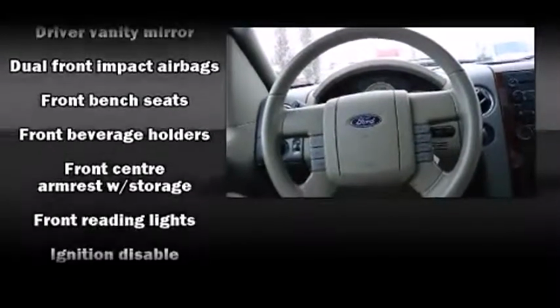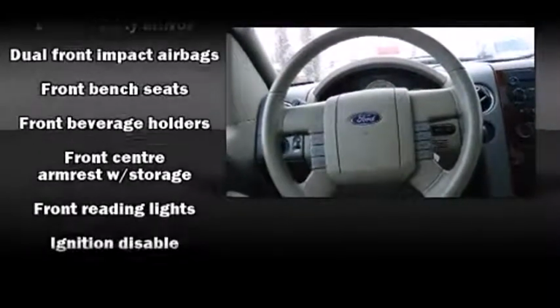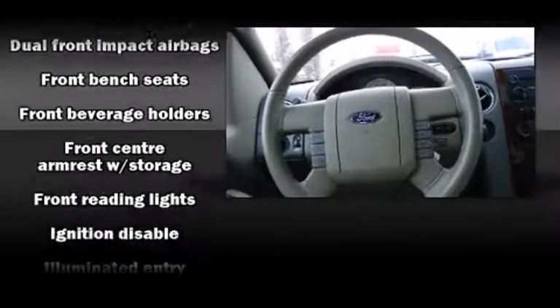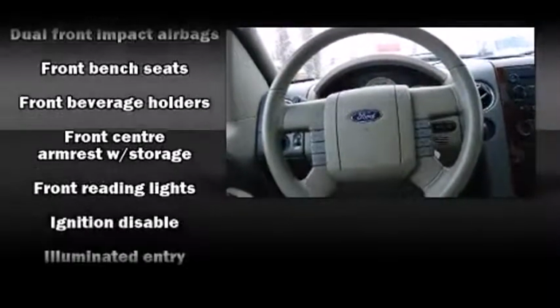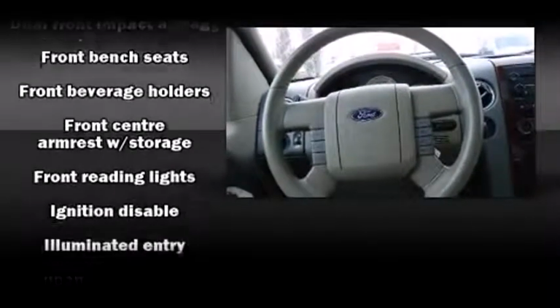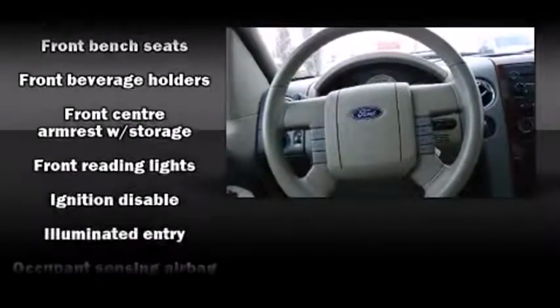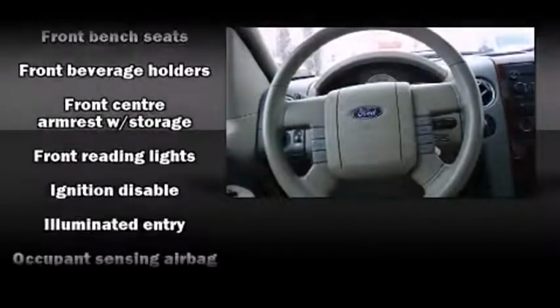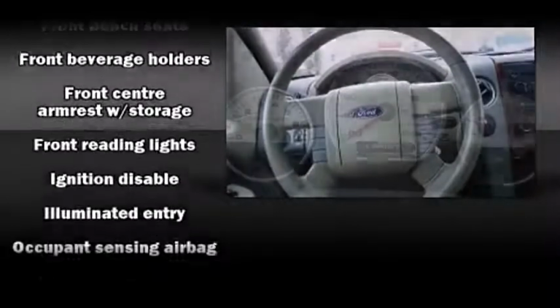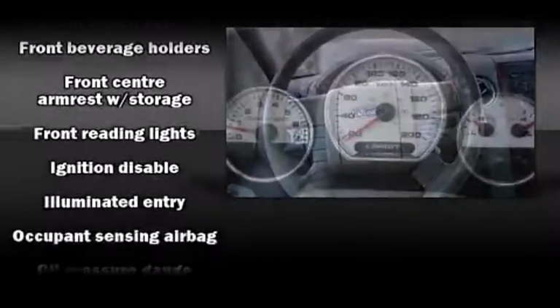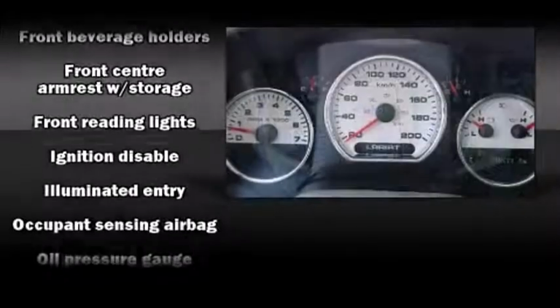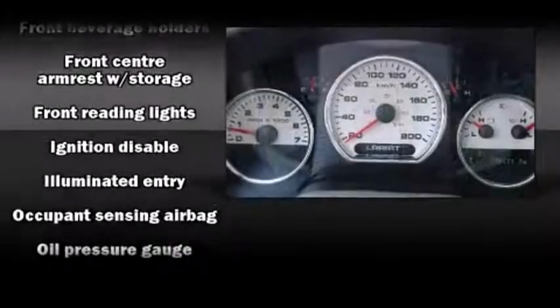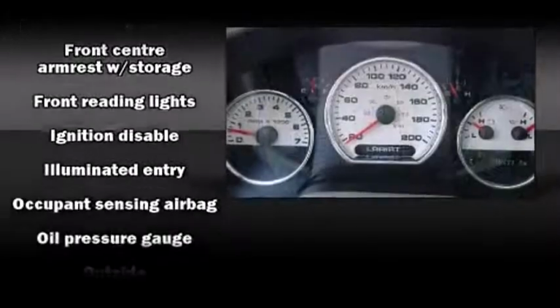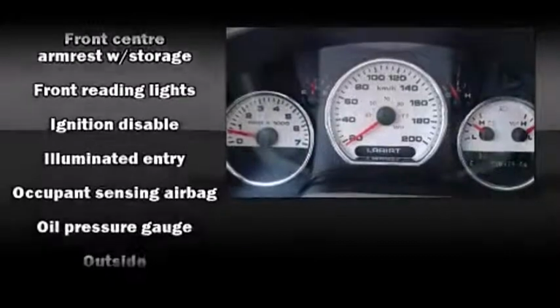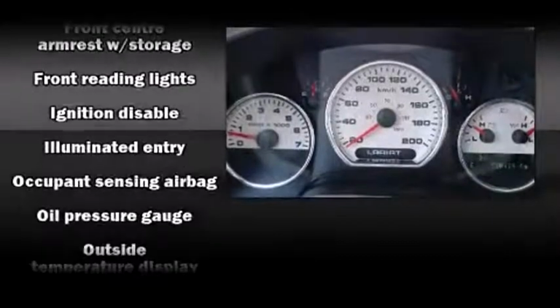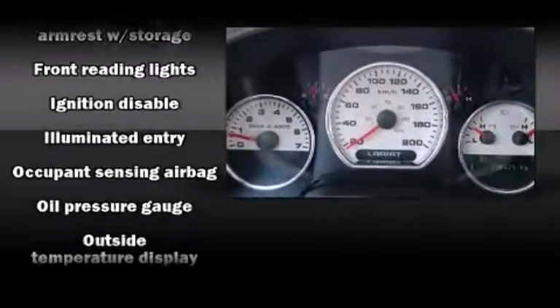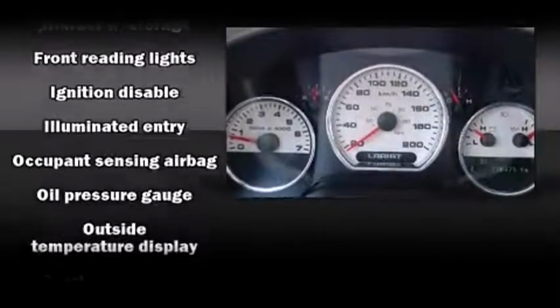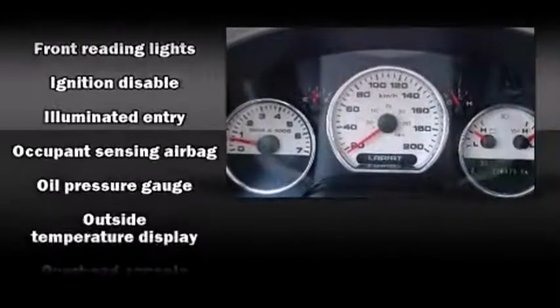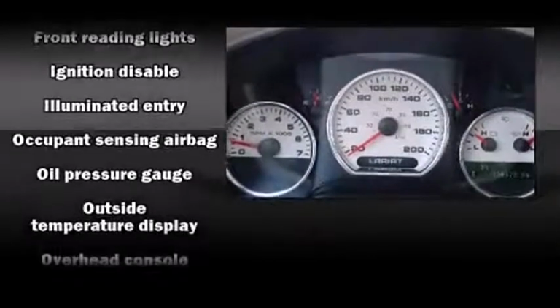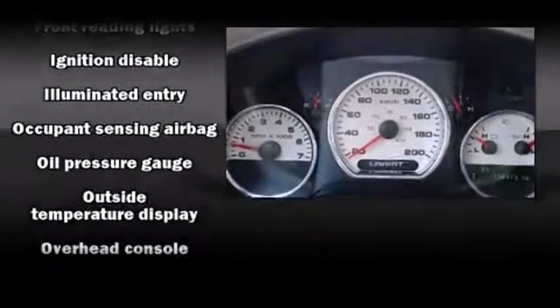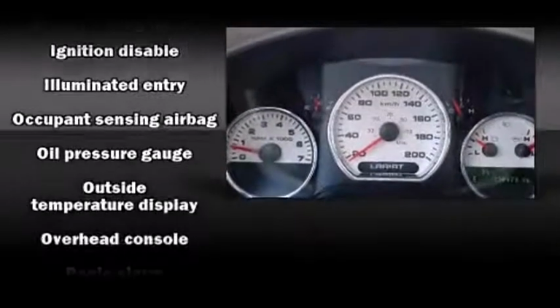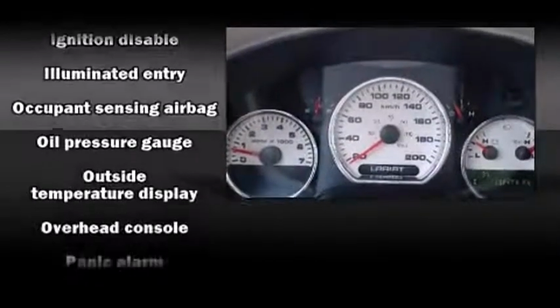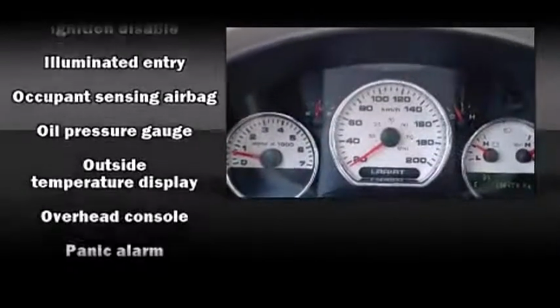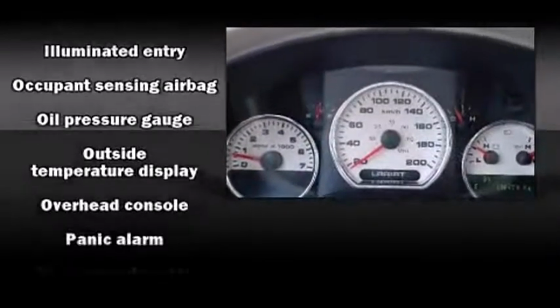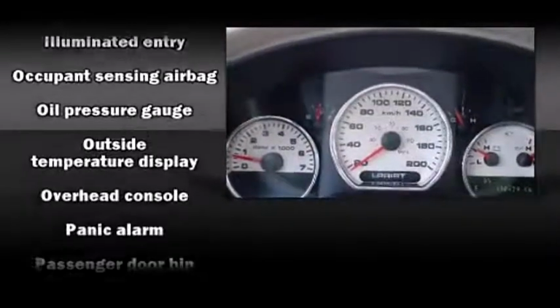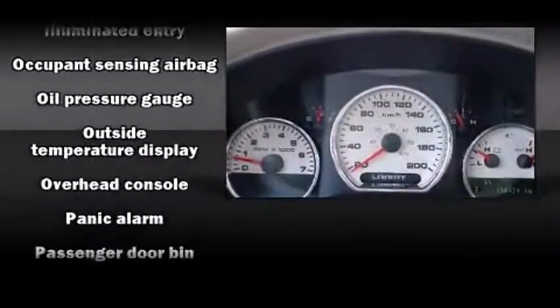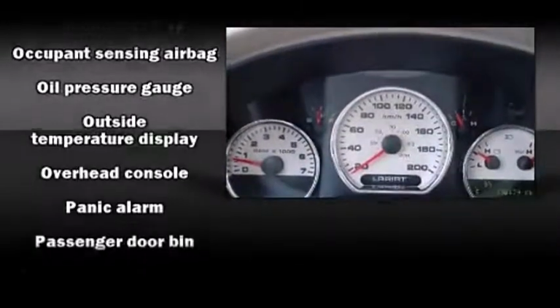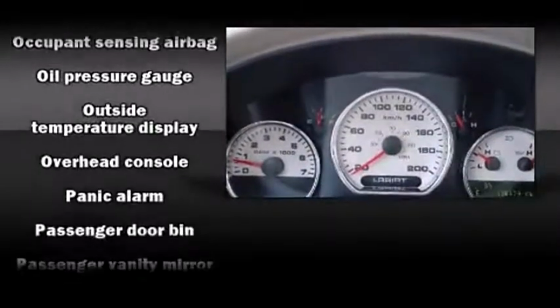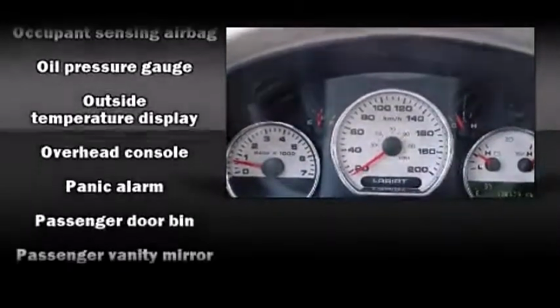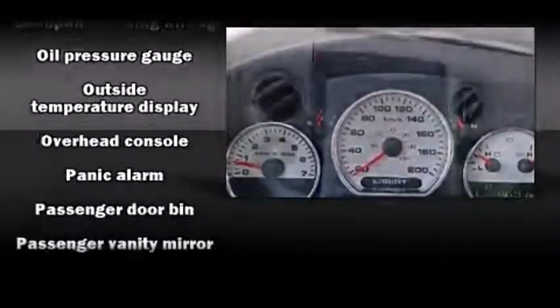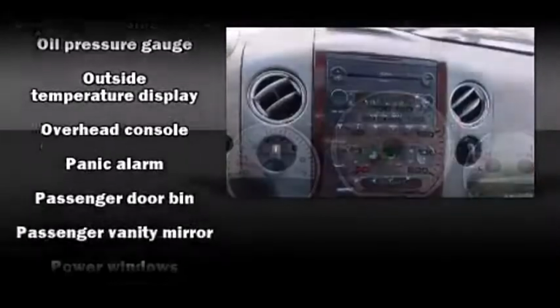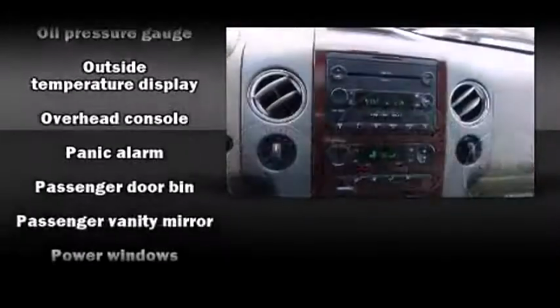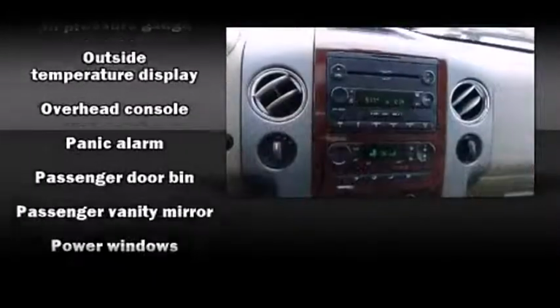You and your passengers will enjoy the stereo system, which includes a CD player with AM-FM radio and four well-positioned speakers.